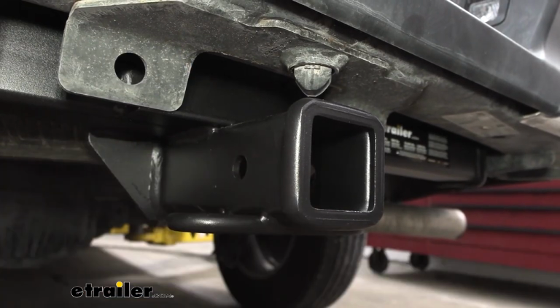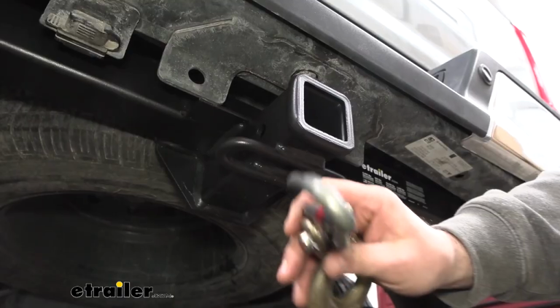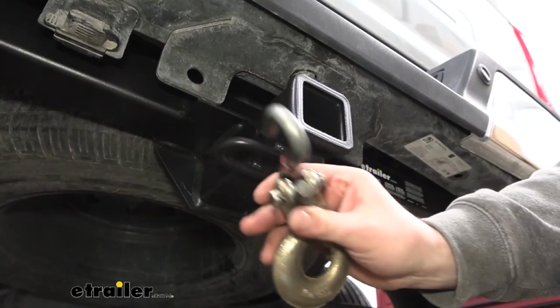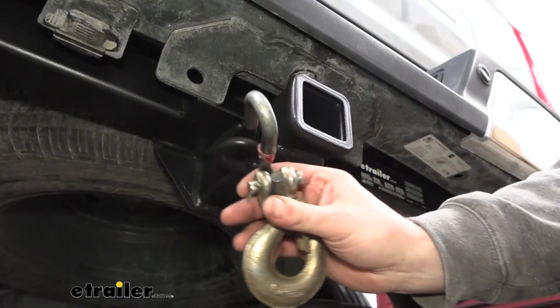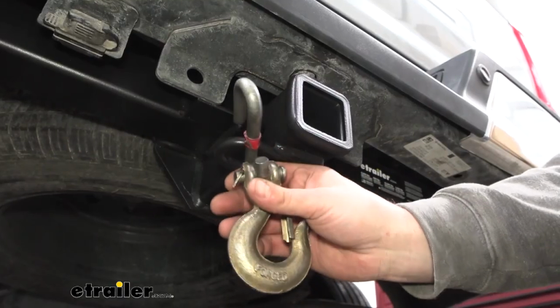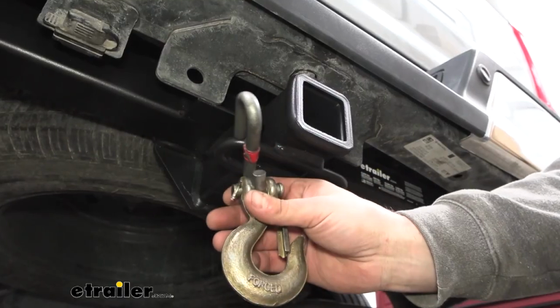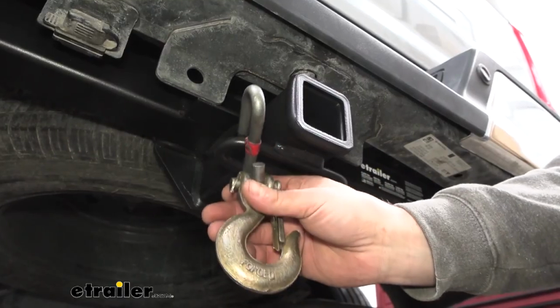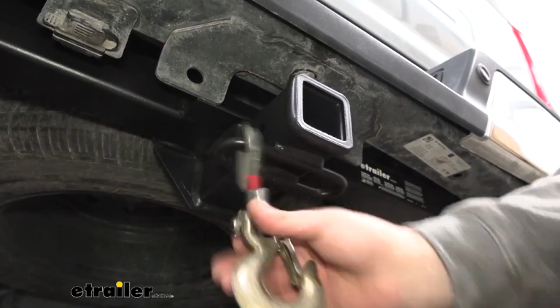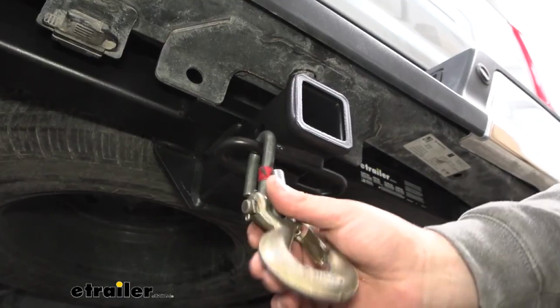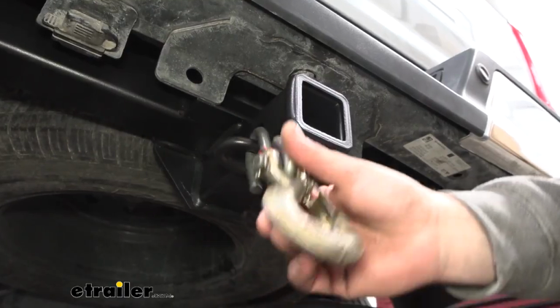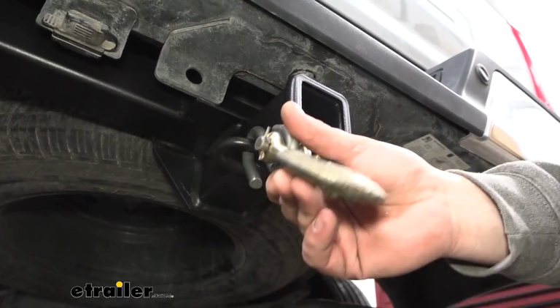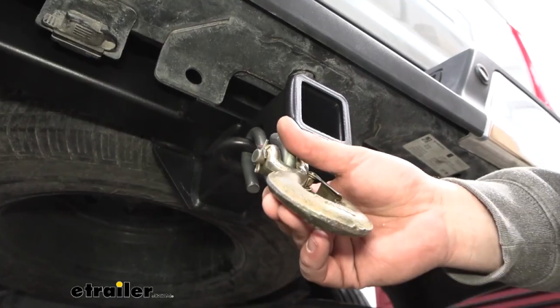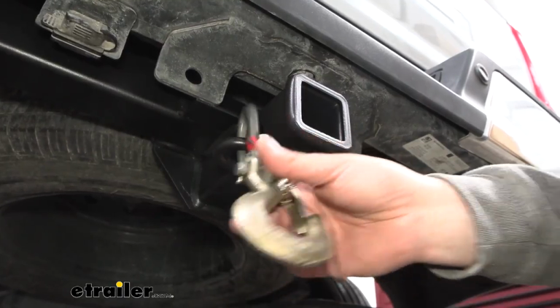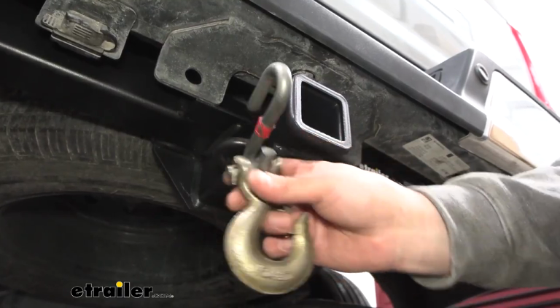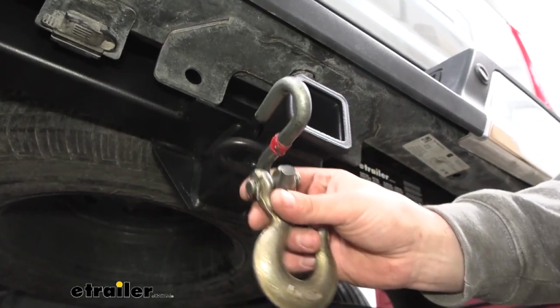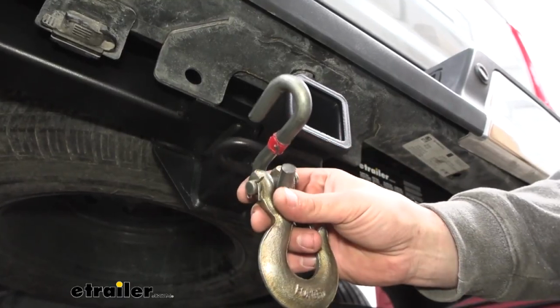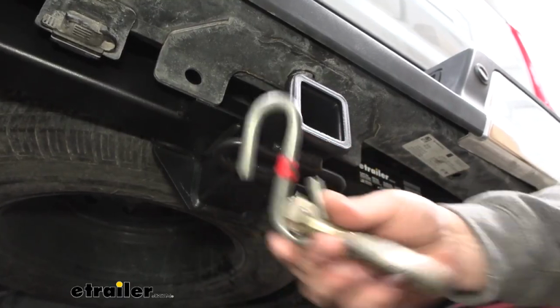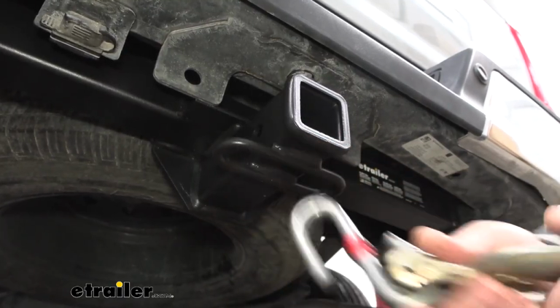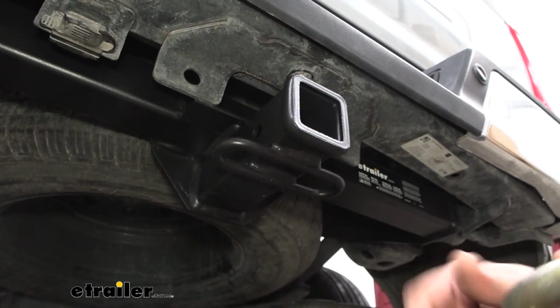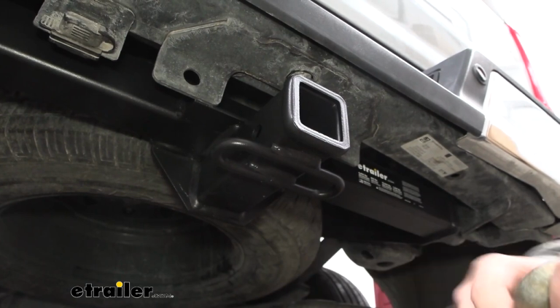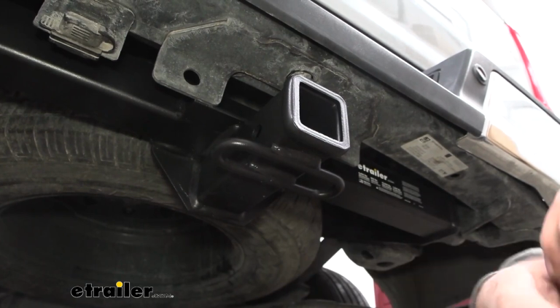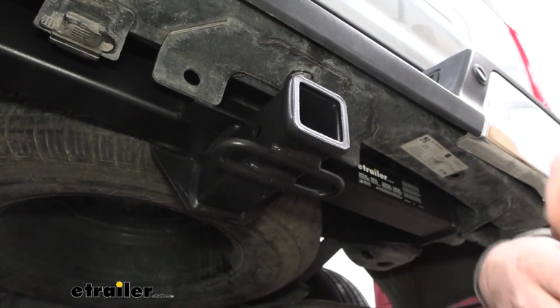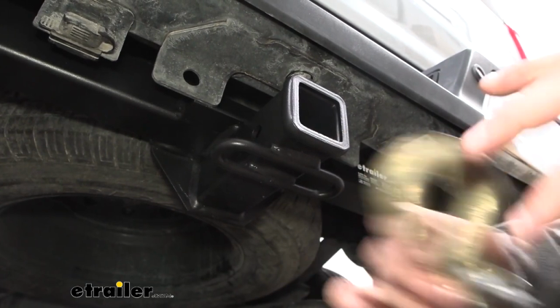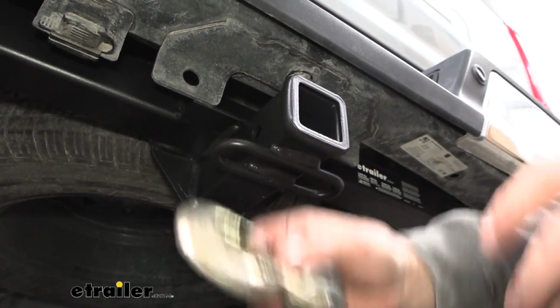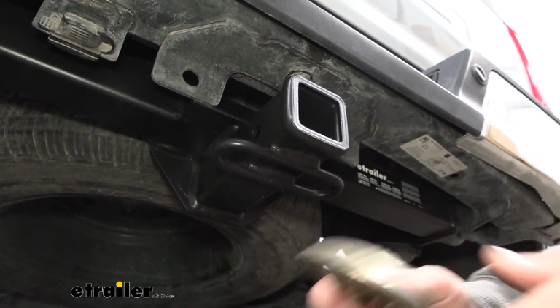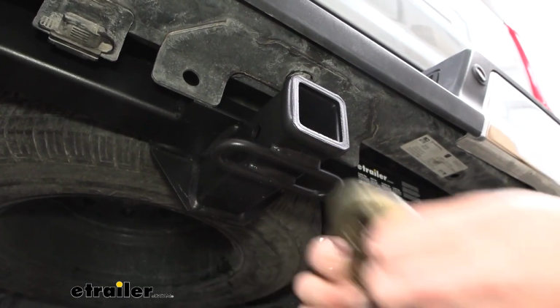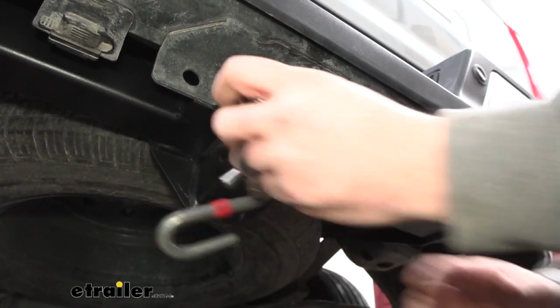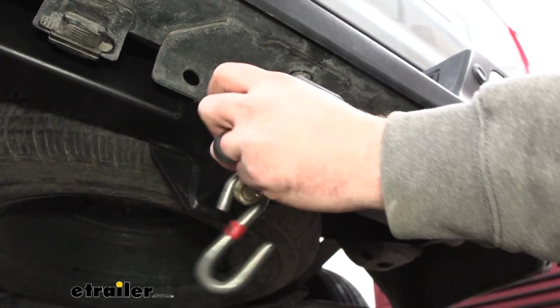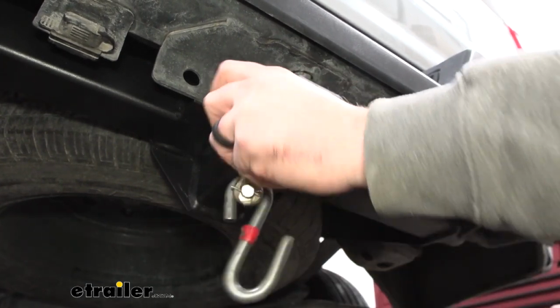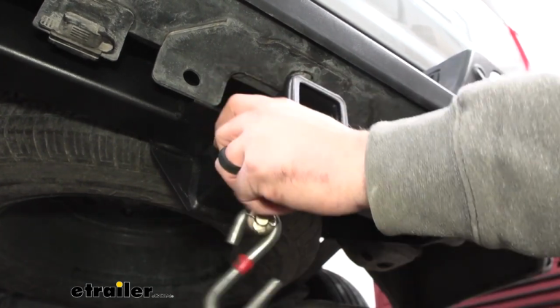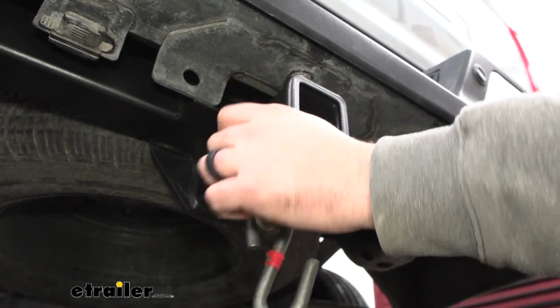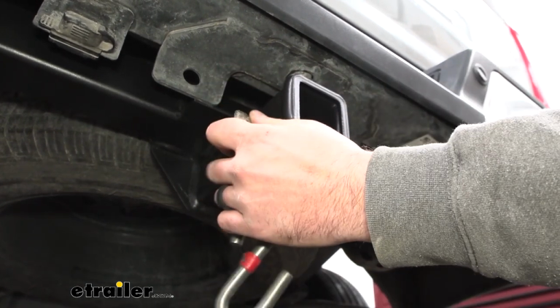If you plan on pulling a trailer, you're going to have safety chain loops here that make it super easy to hook up your standard S-hooks. Even a larger clevis style is going to be no problem.